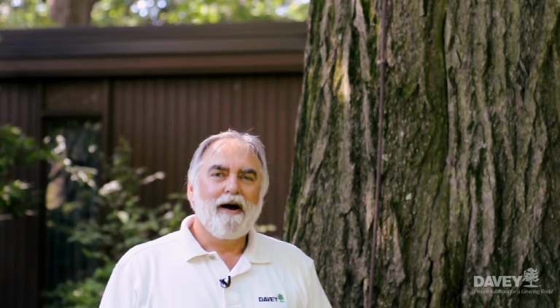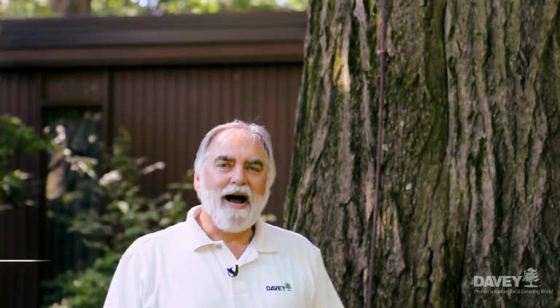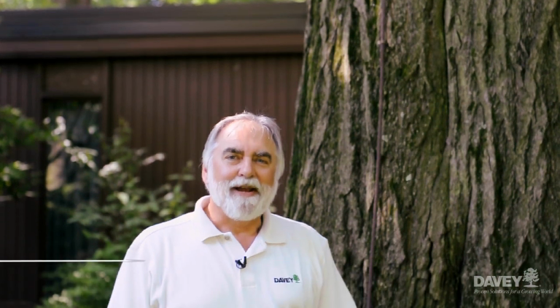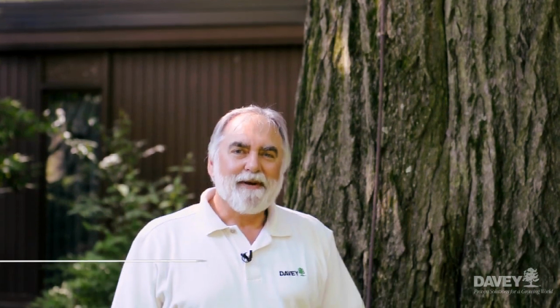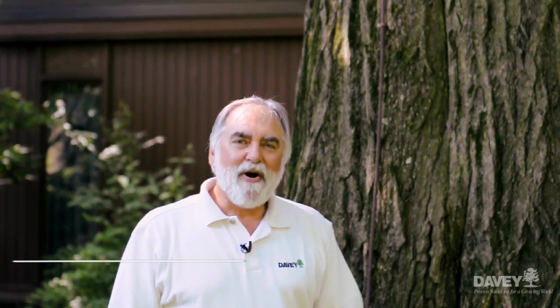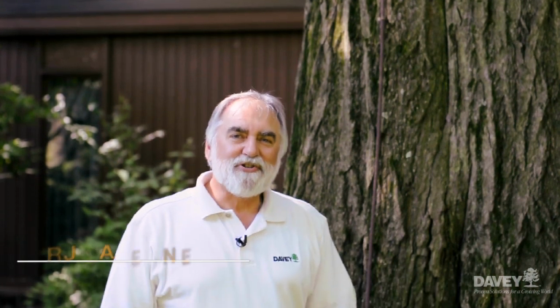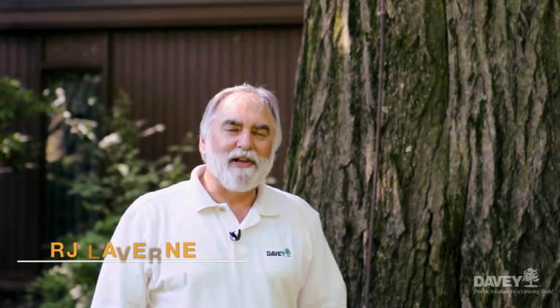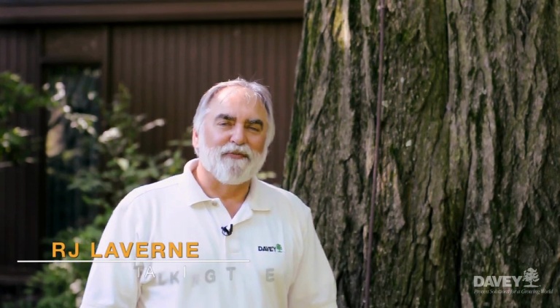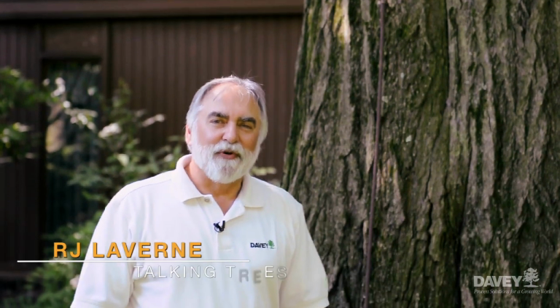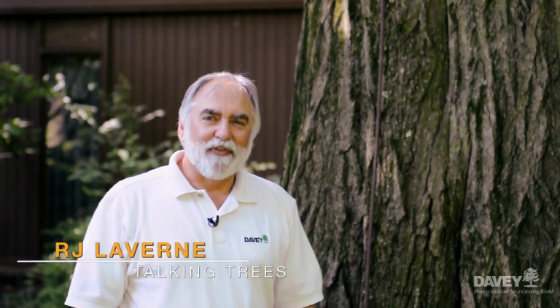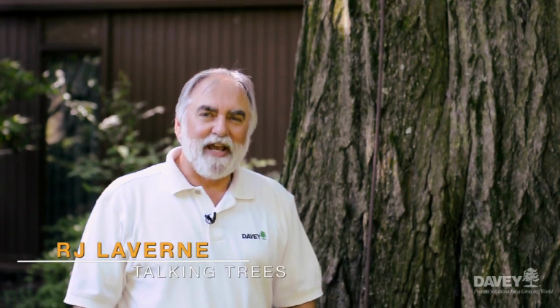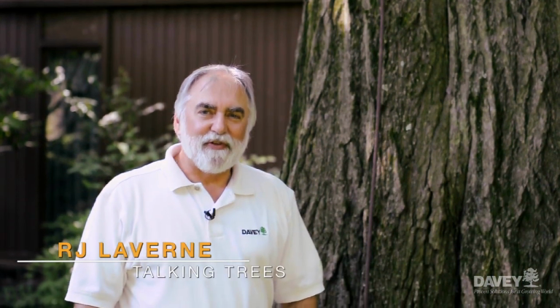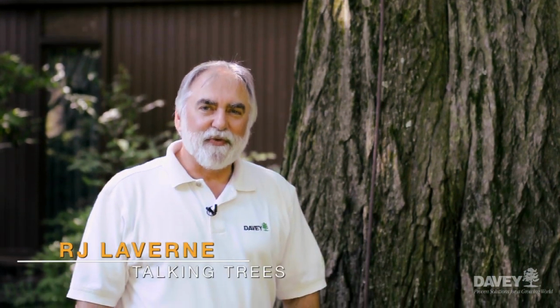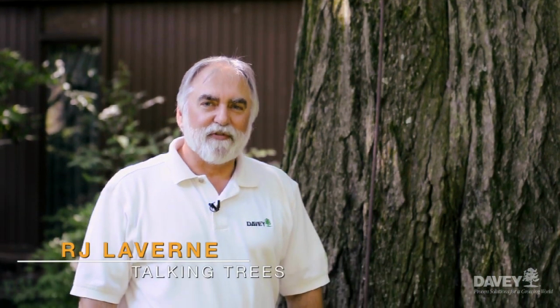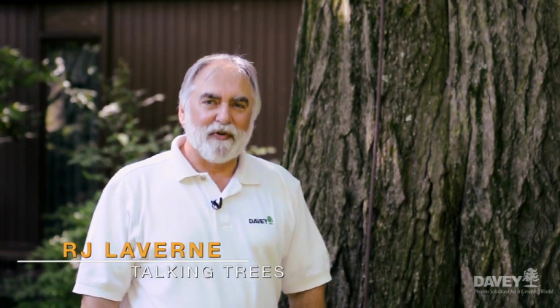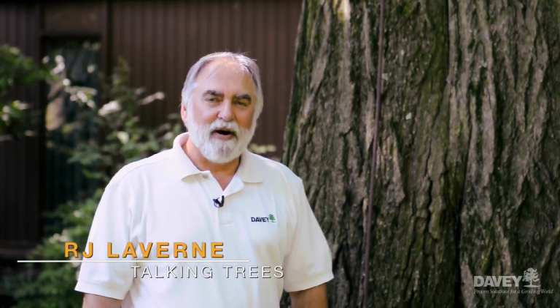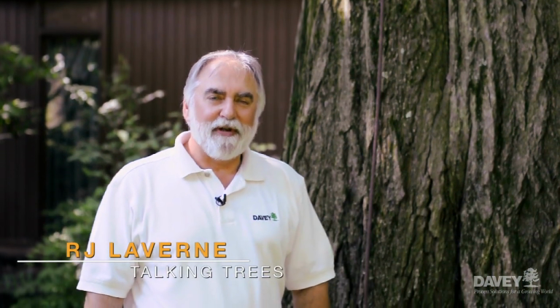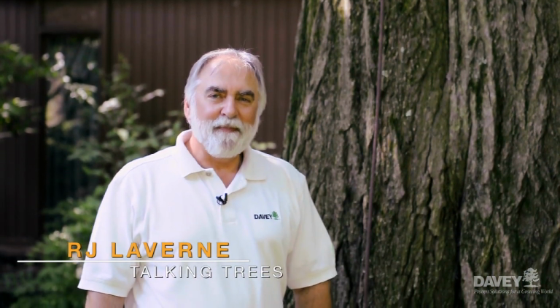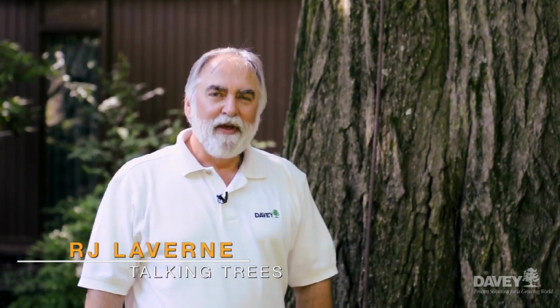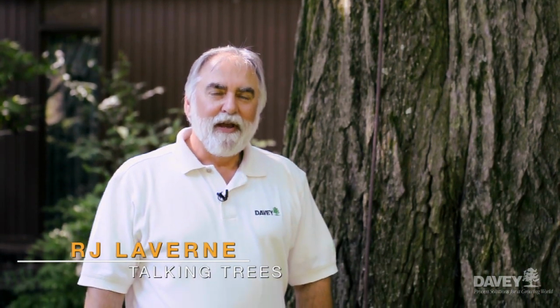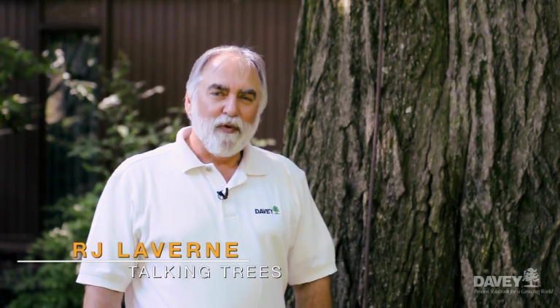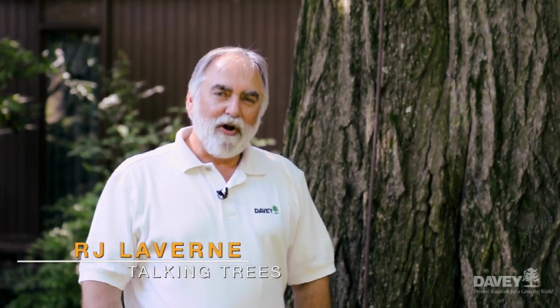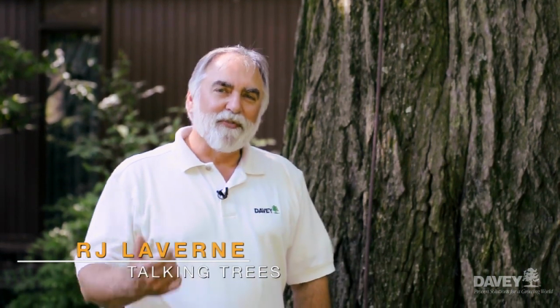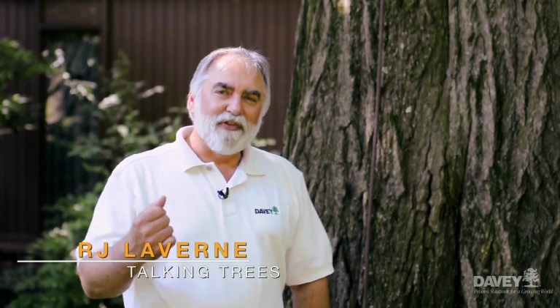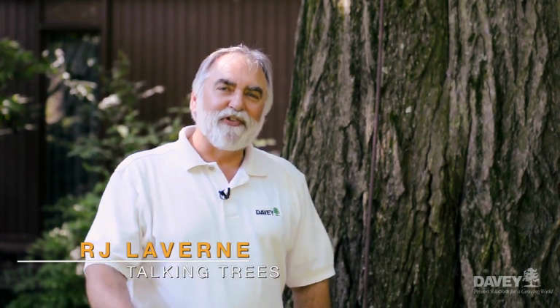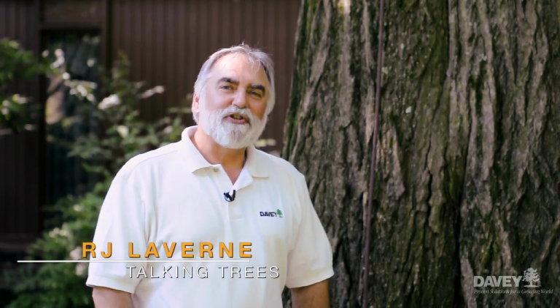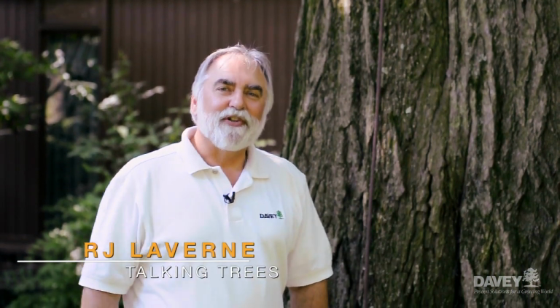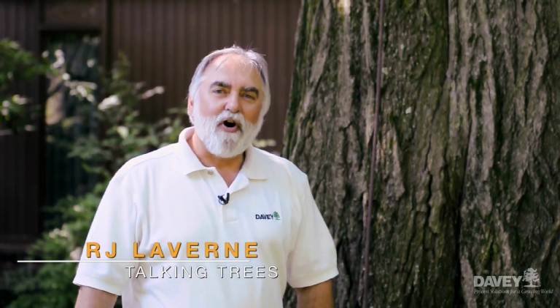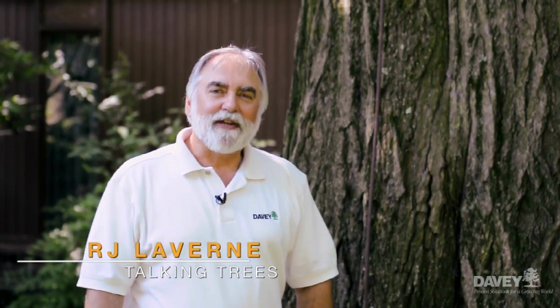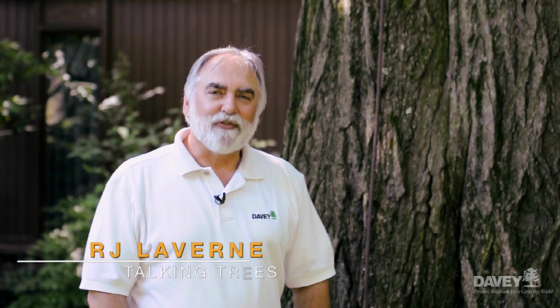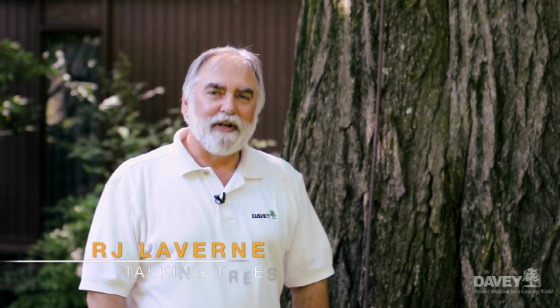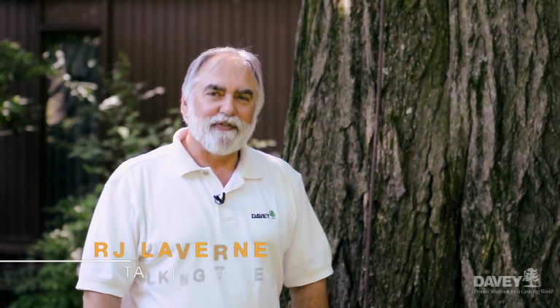Hi, I'm R.J. Laverne with the Davey Tree Expert Company, and welcome to this edition of Talking Trees.